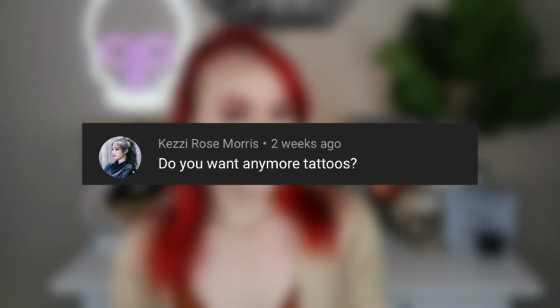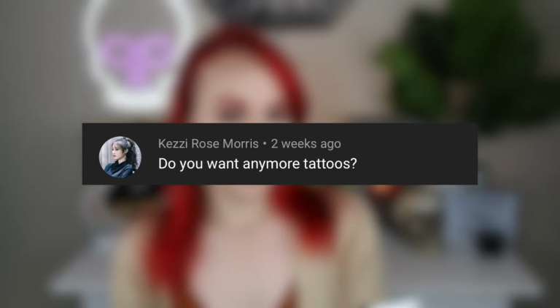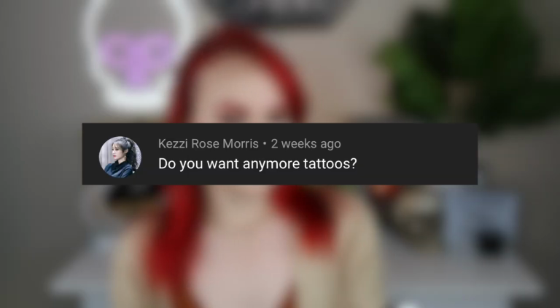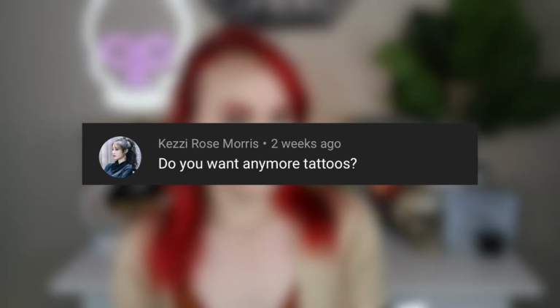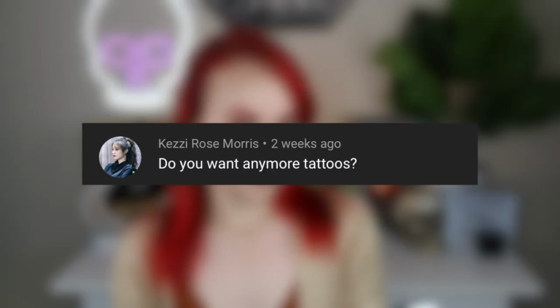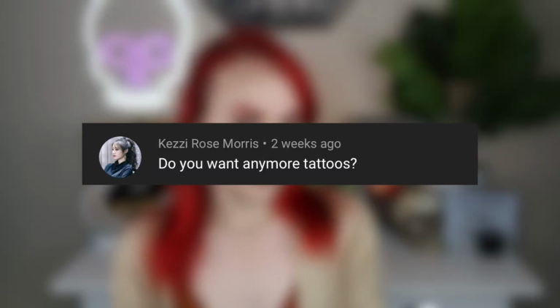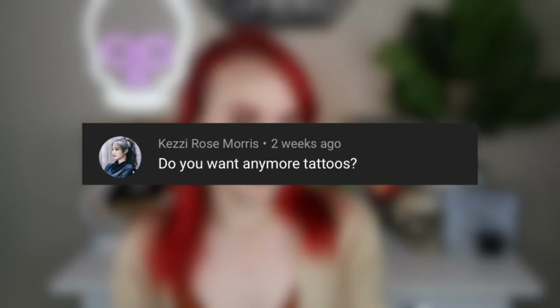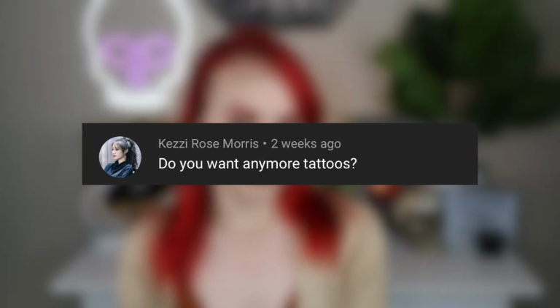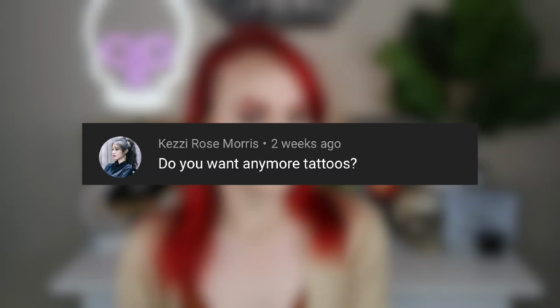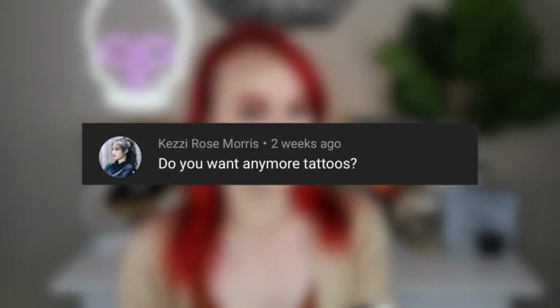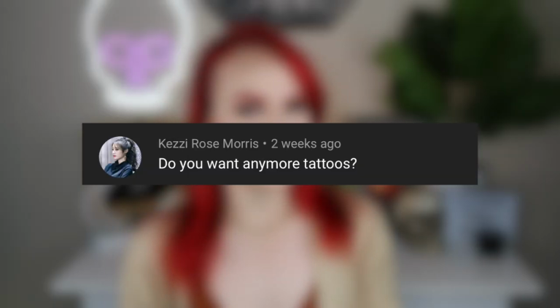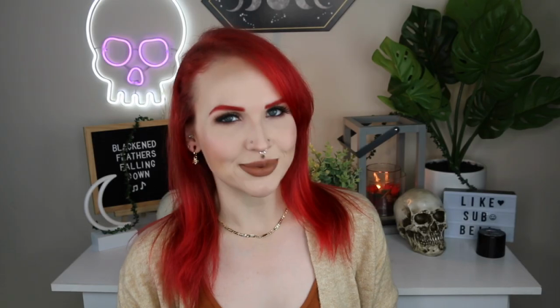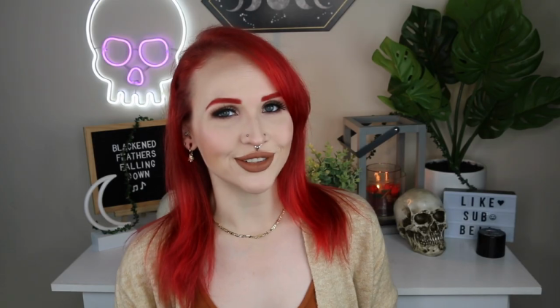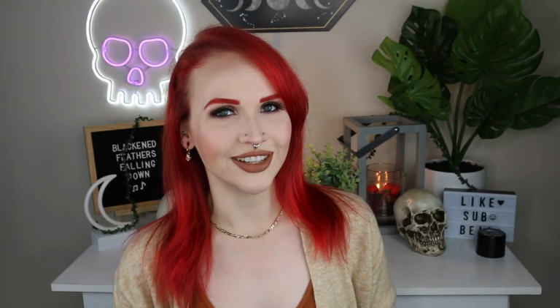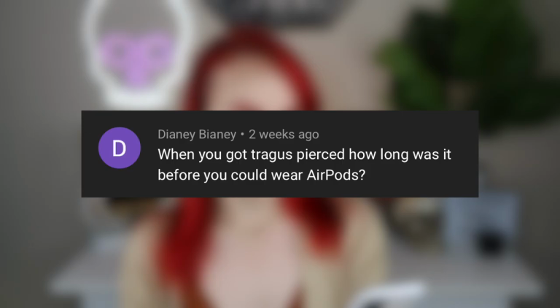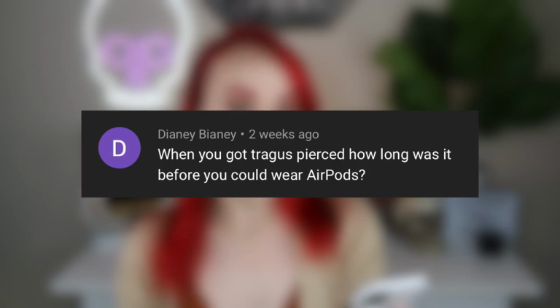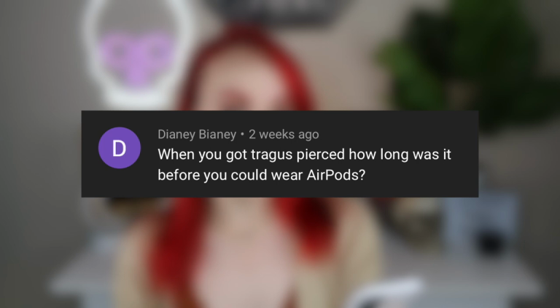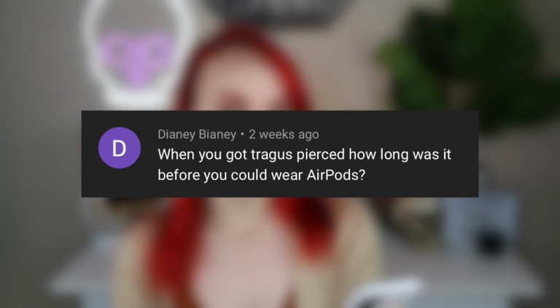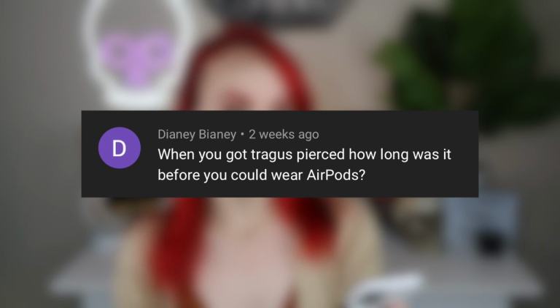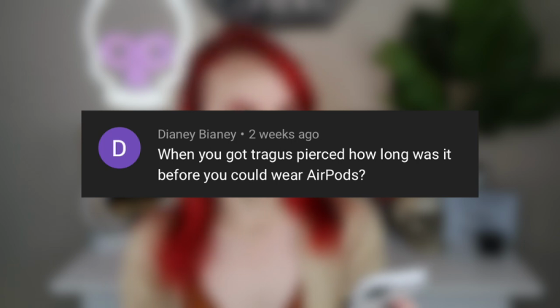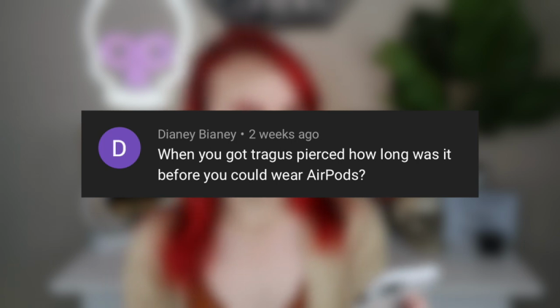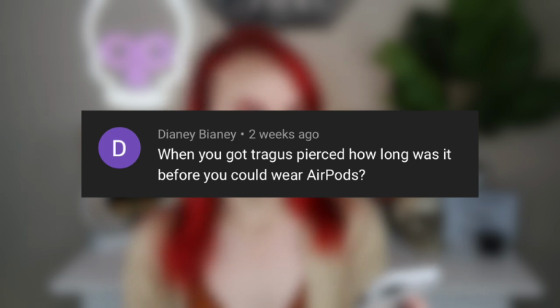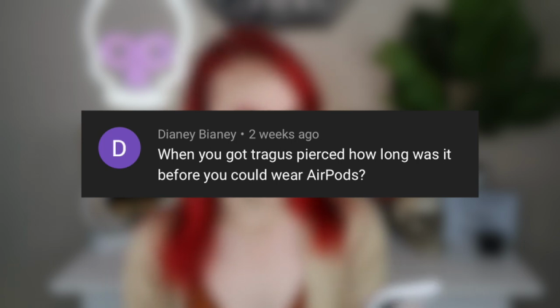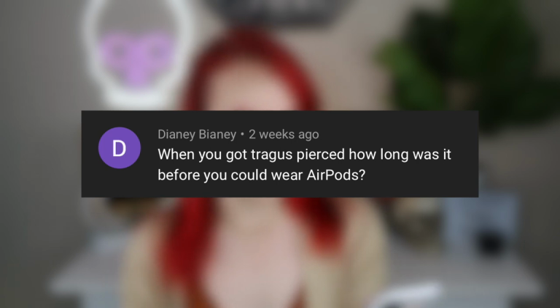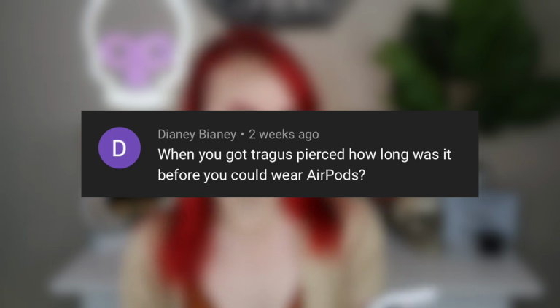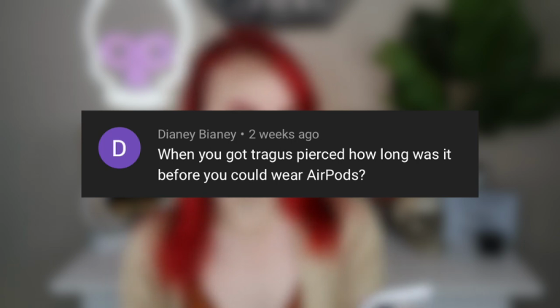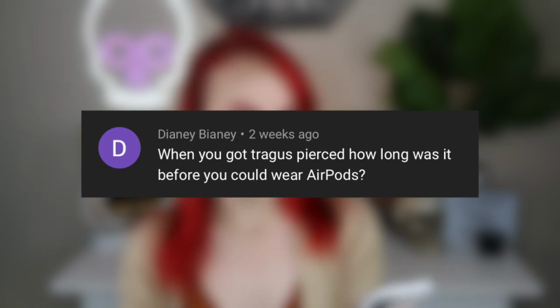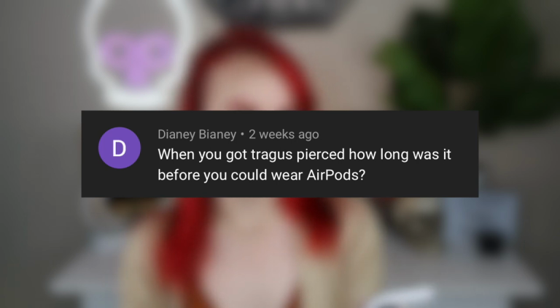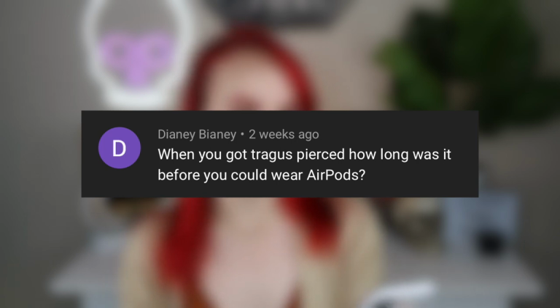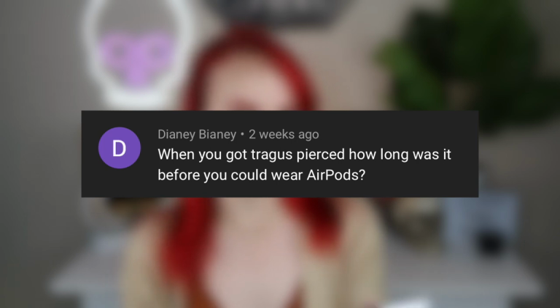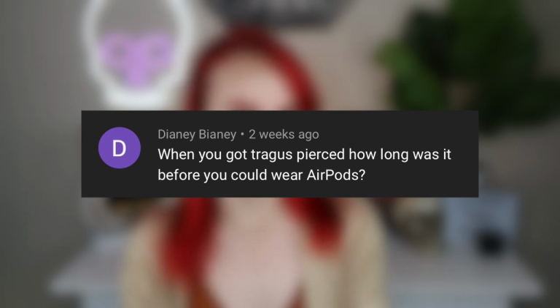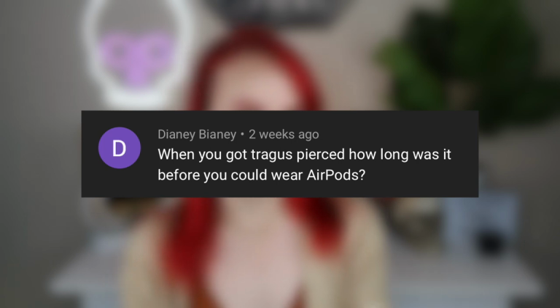Kezi asks: do you want any more tattoos? Absolutely. Dianne asks: when you got your tragus pierced, how long was it before you could wear AirPods?